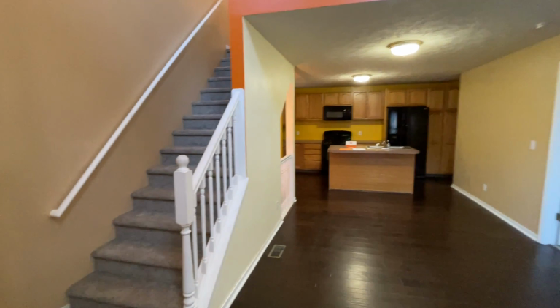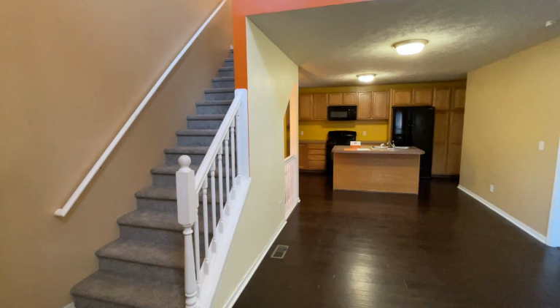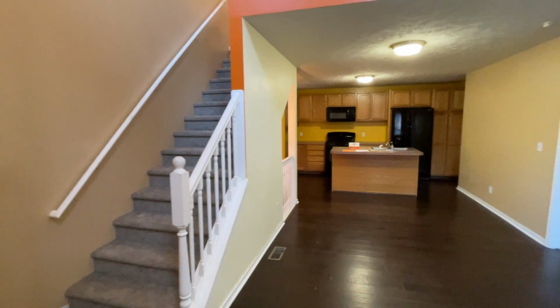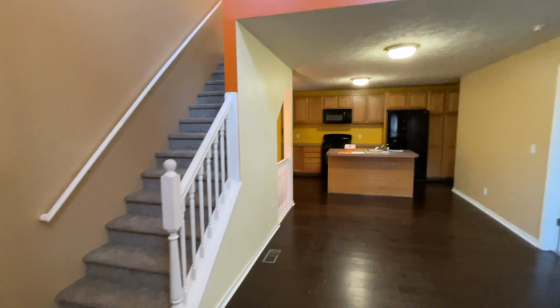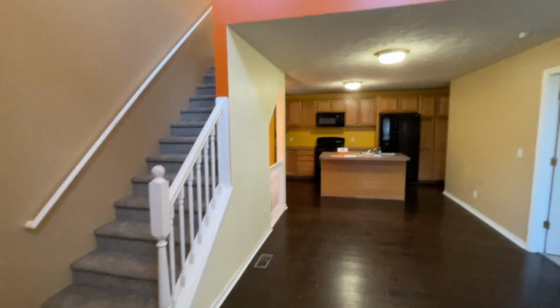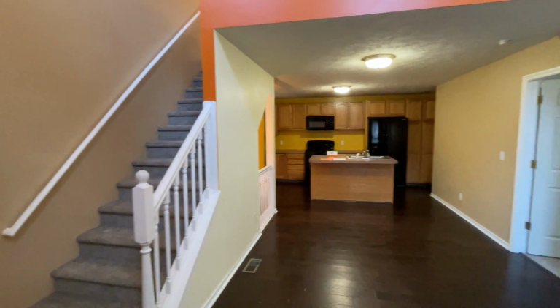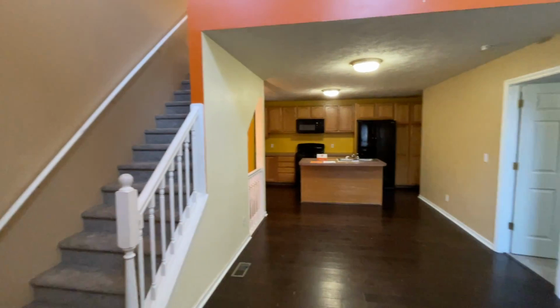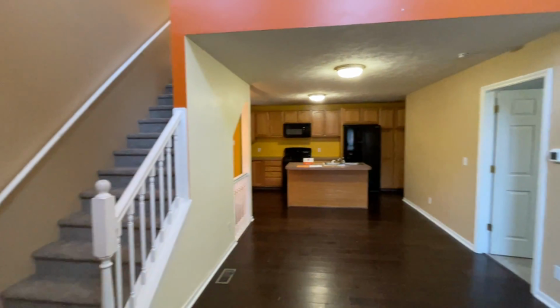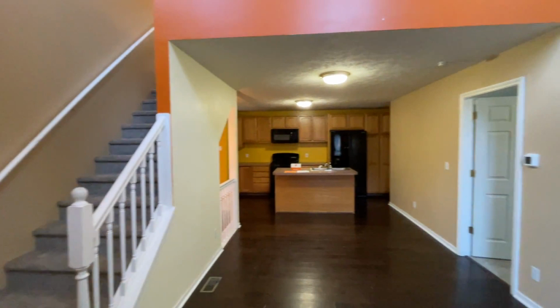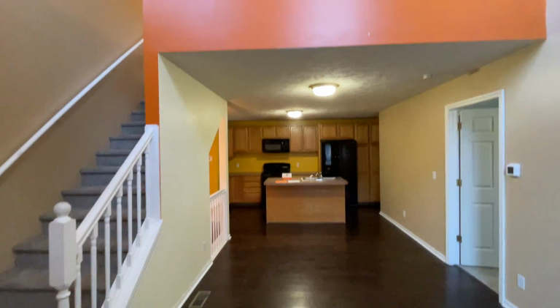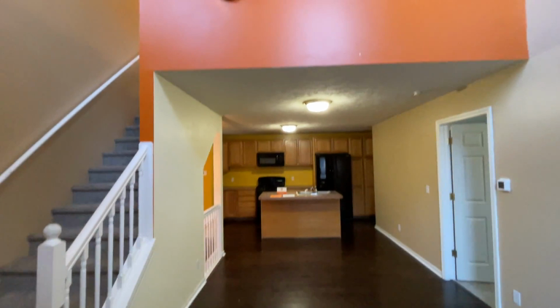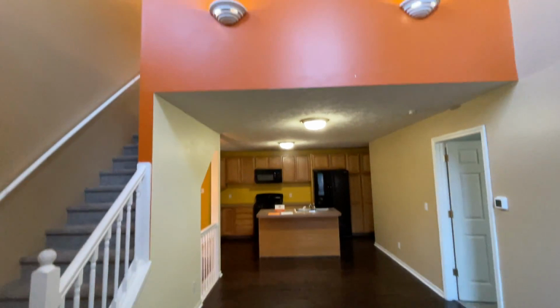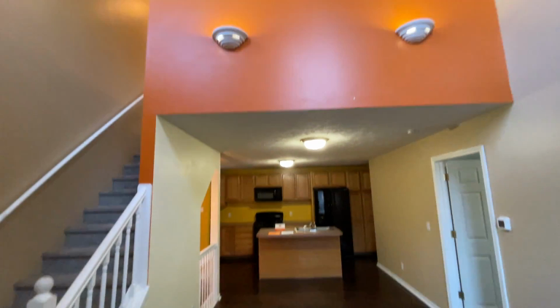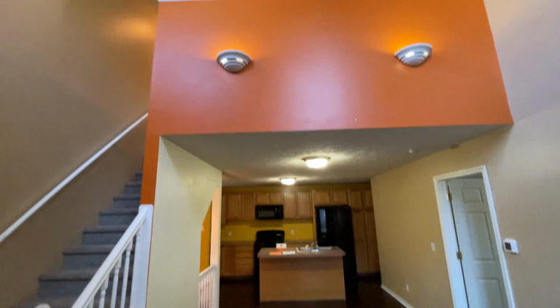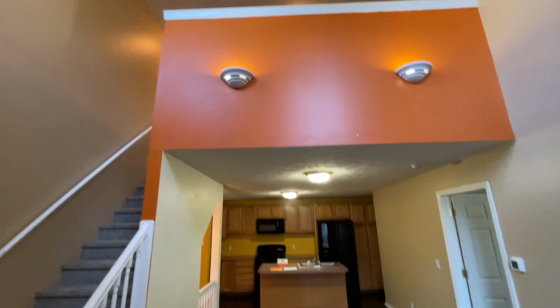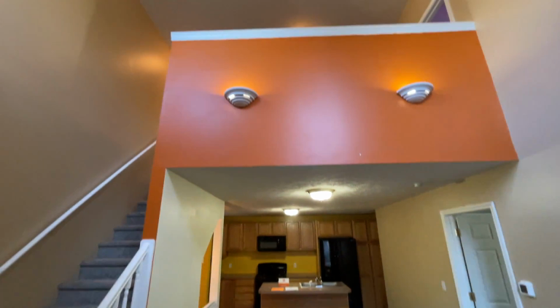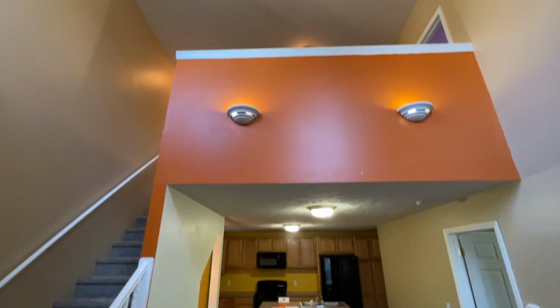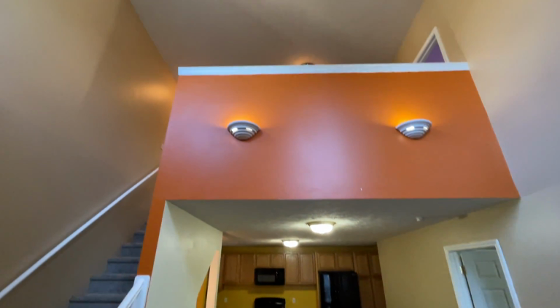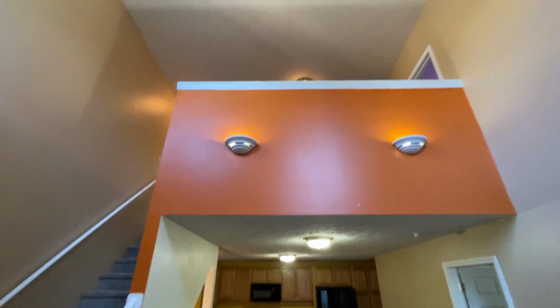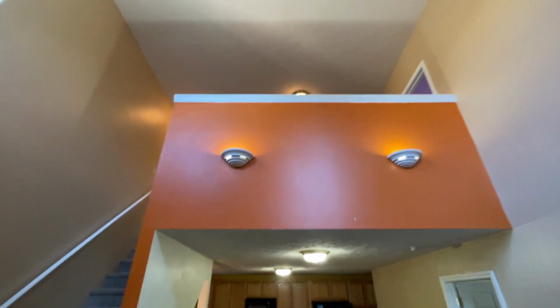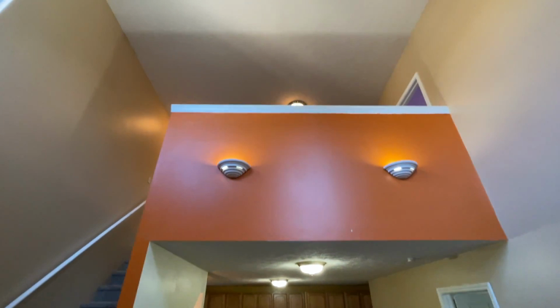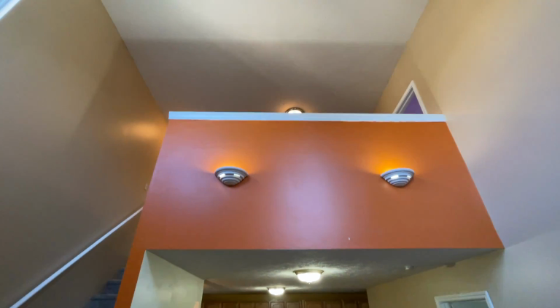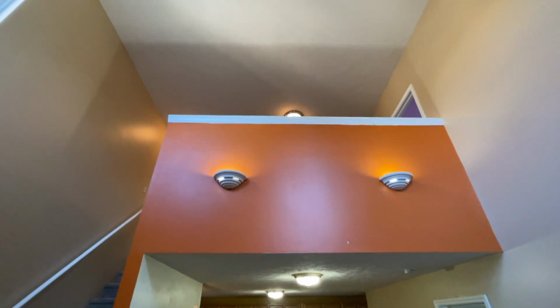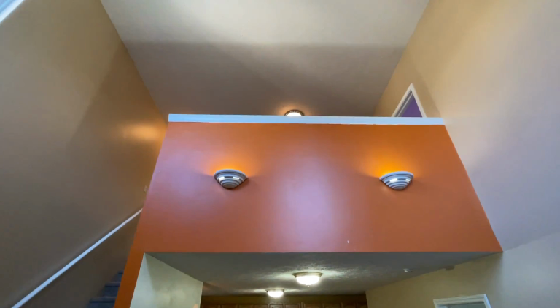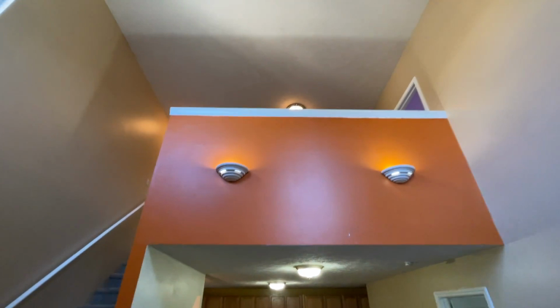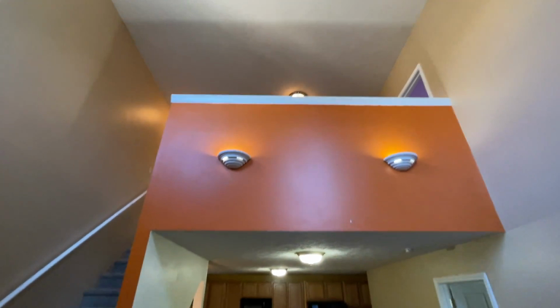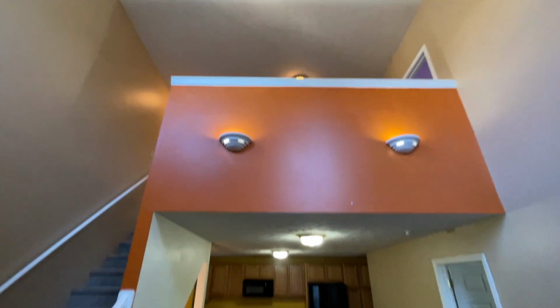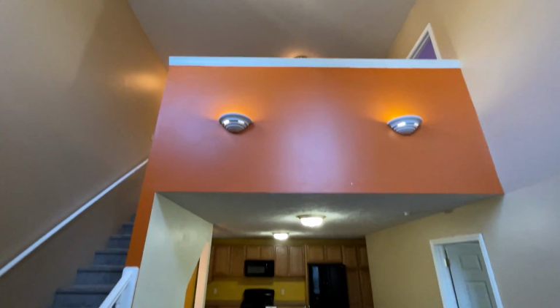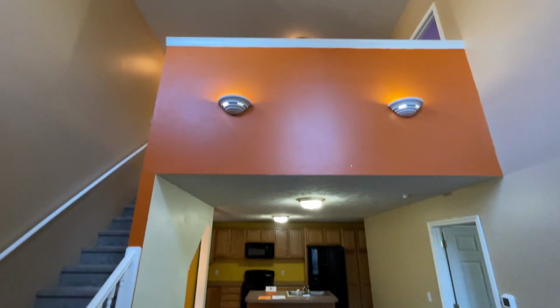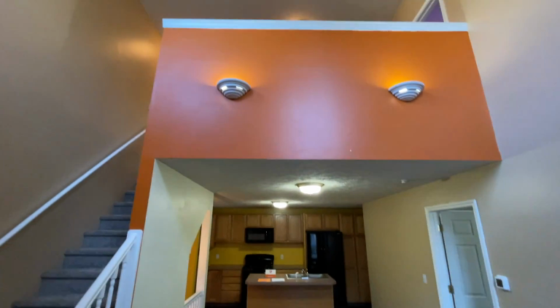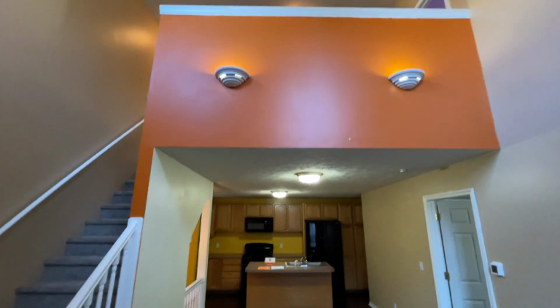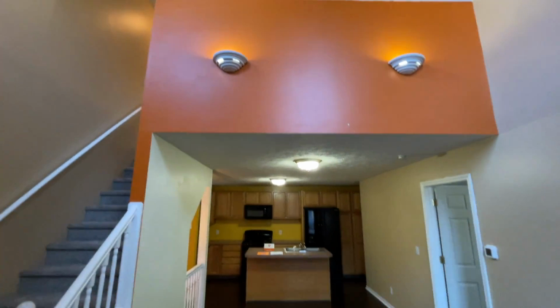You walk in the front door, walk in the family room with huge vaulted ceilings.